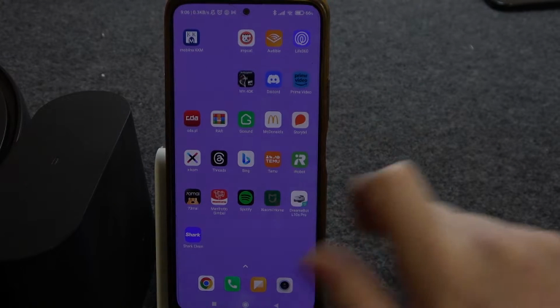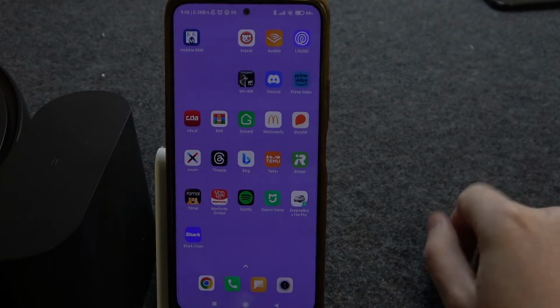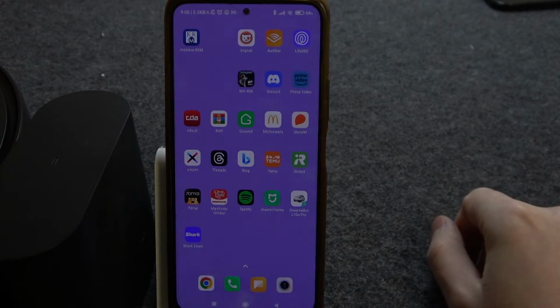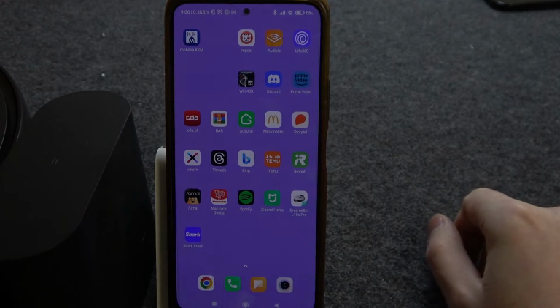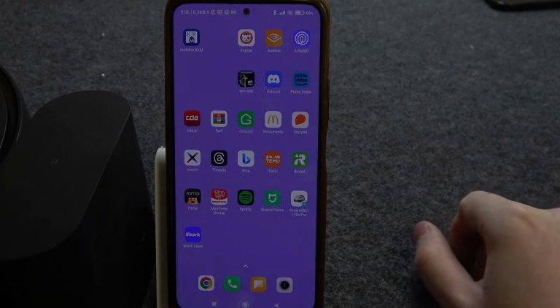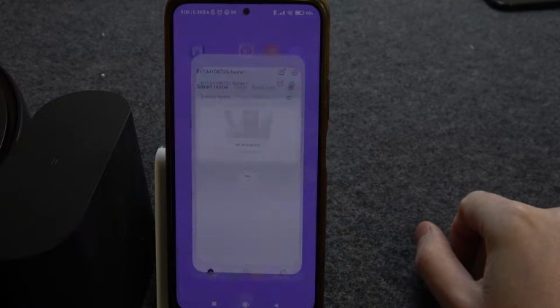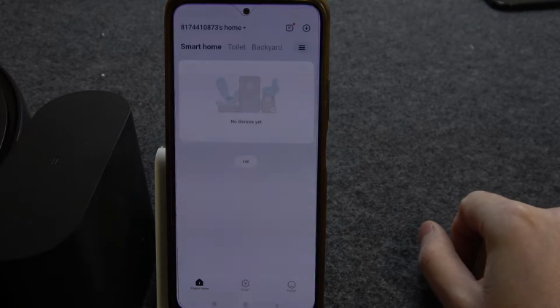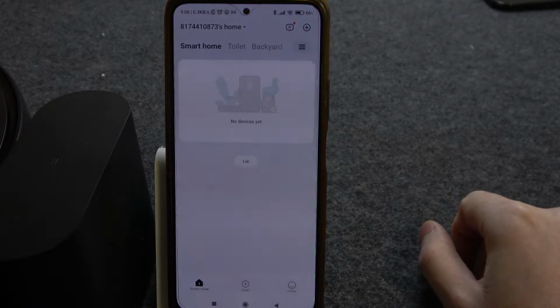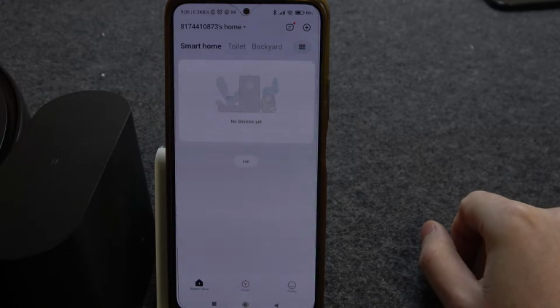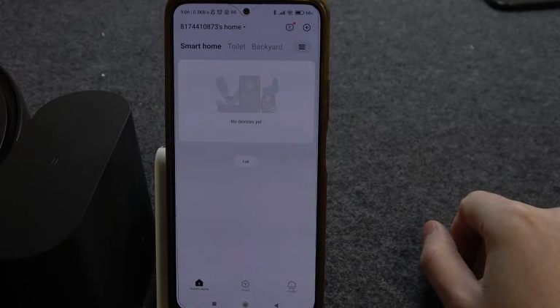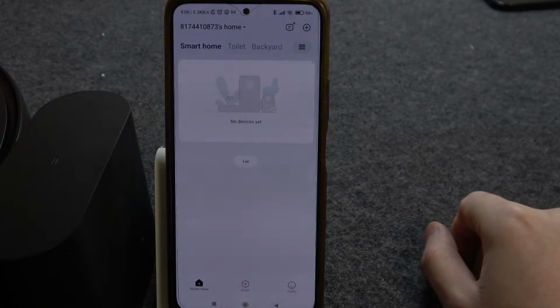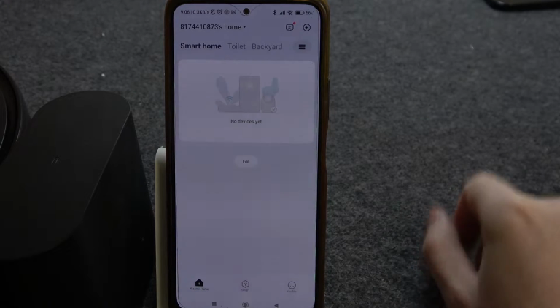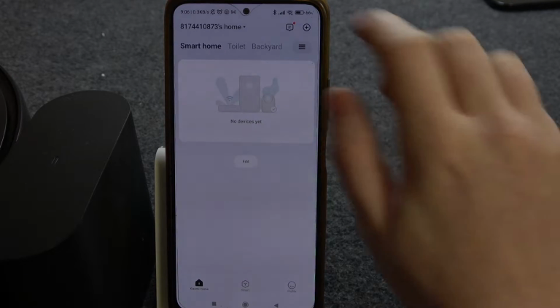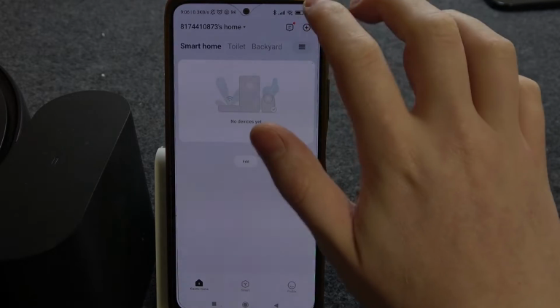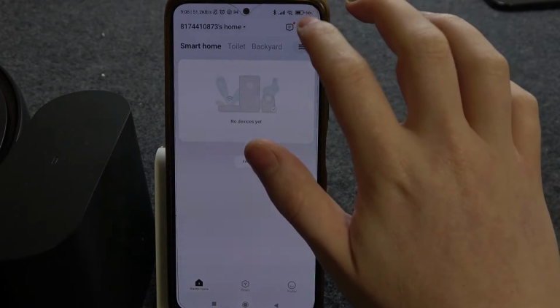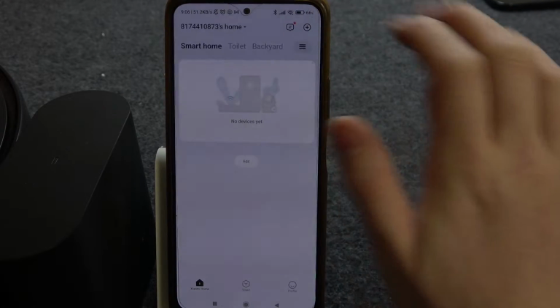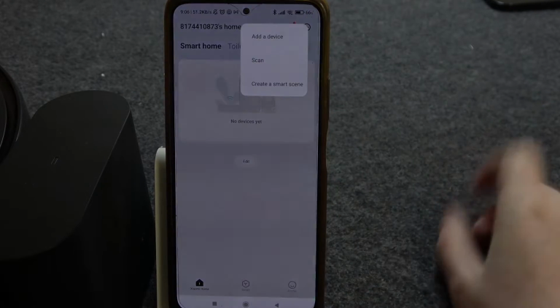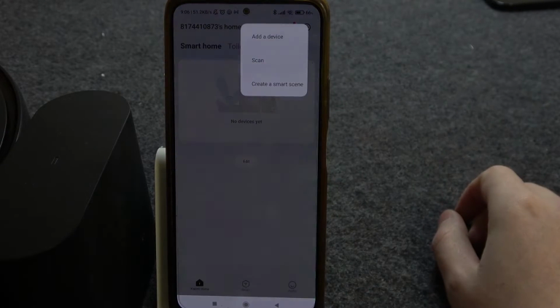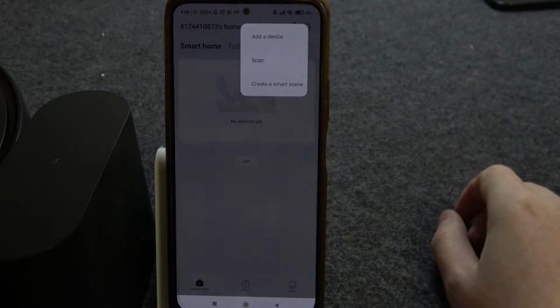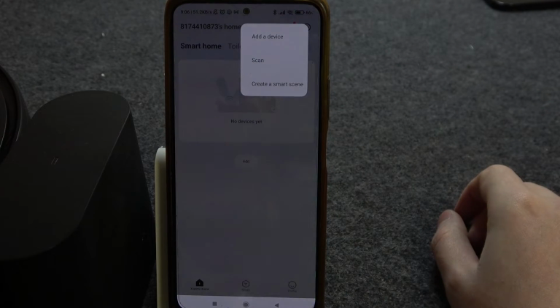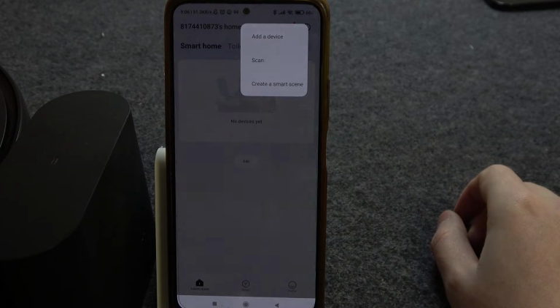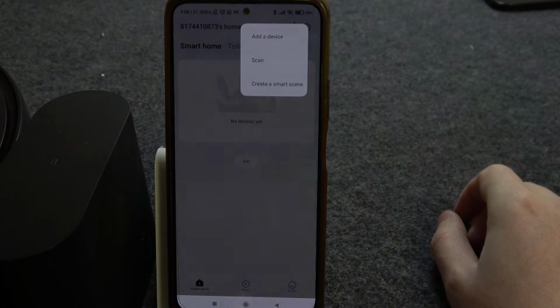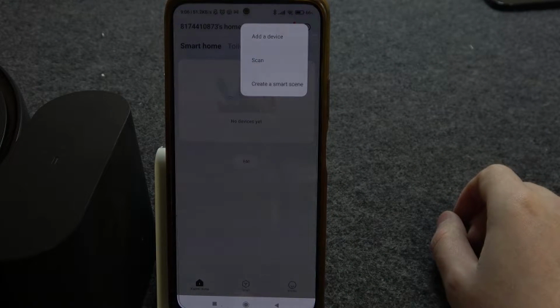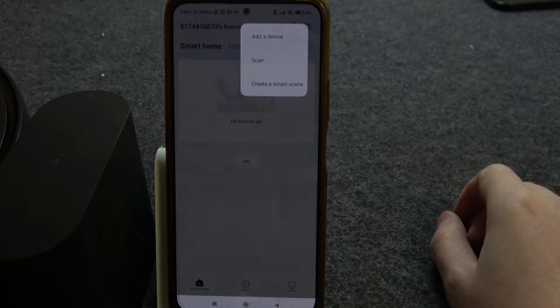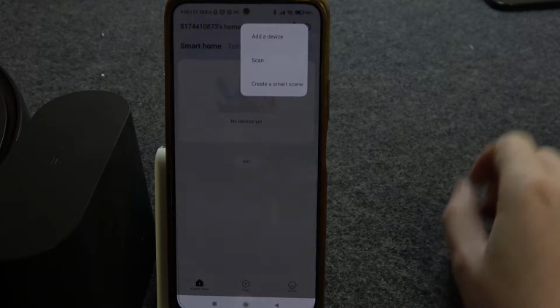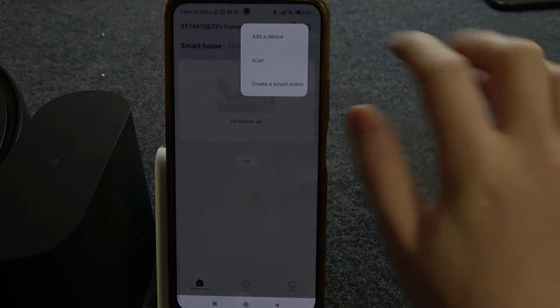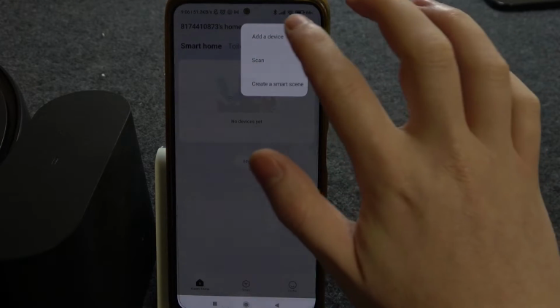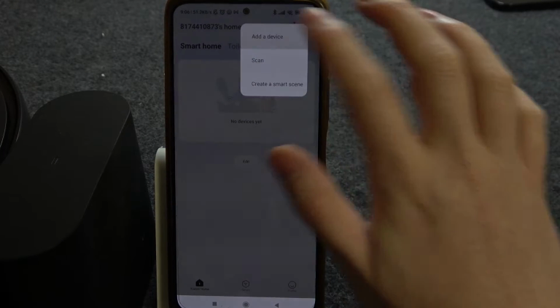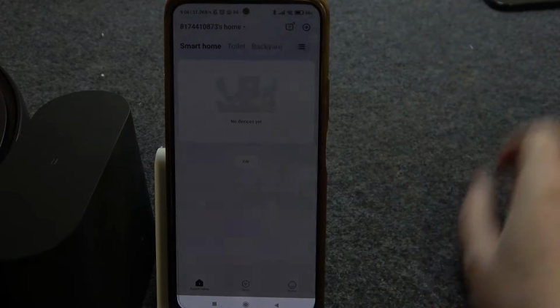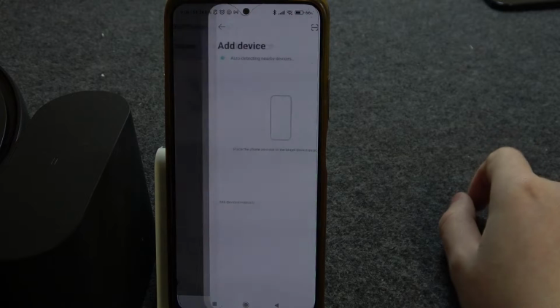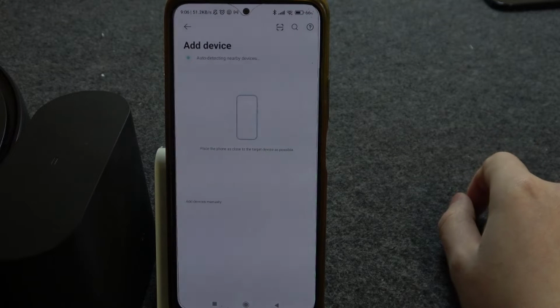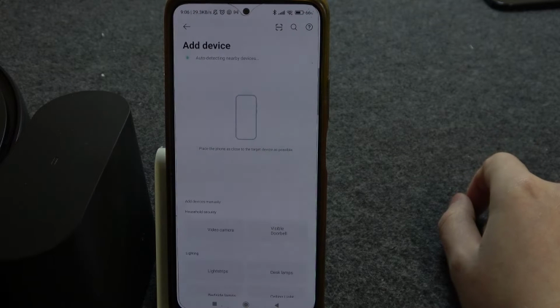Then open this app. Inside, we want to click on the plus button in the top right corner of the screen and click on Add Device.